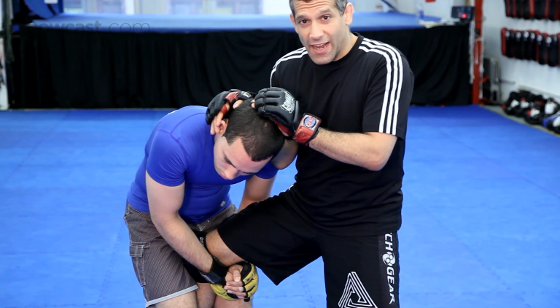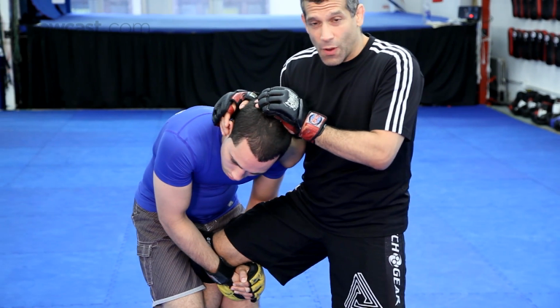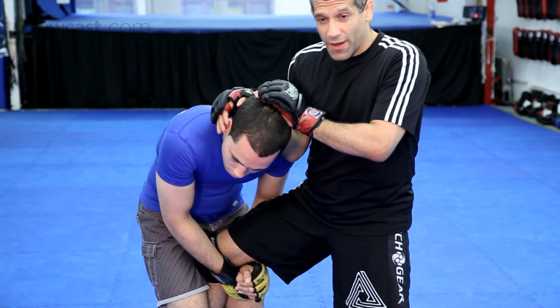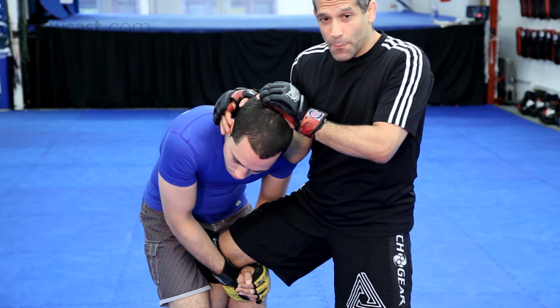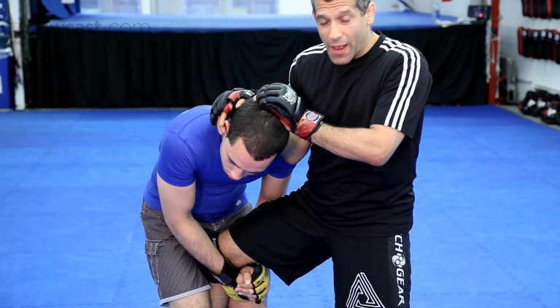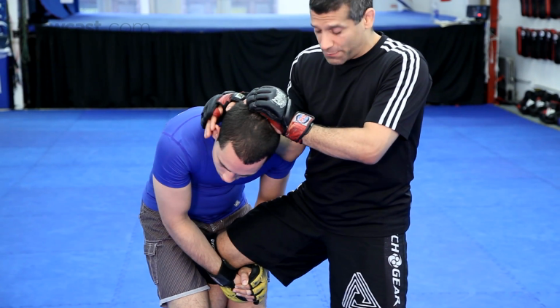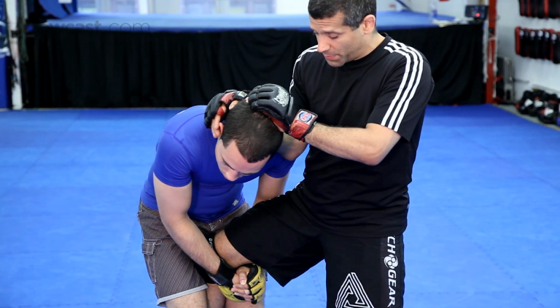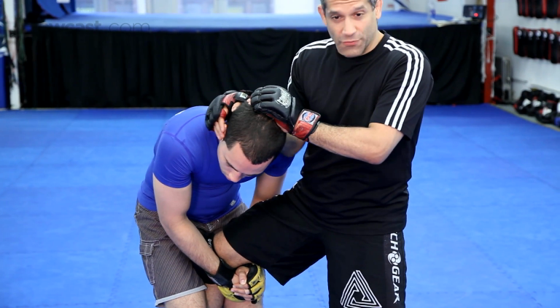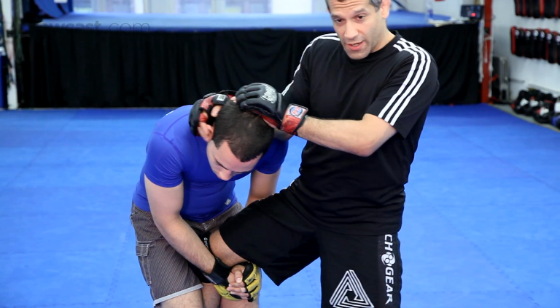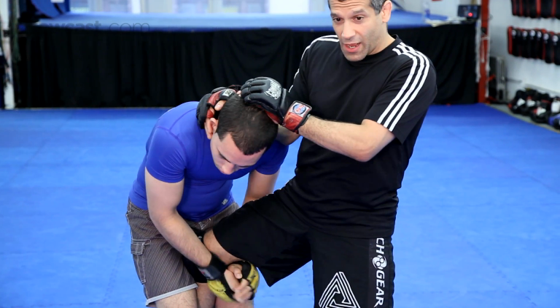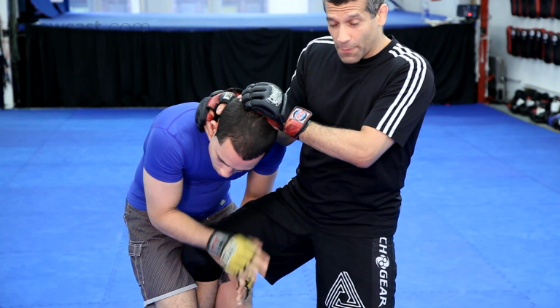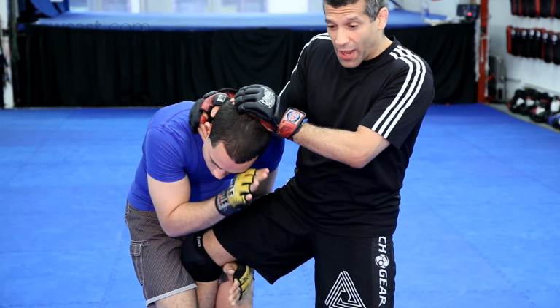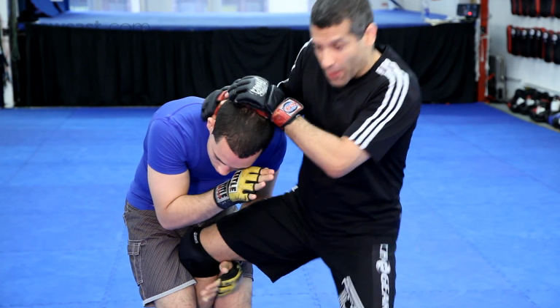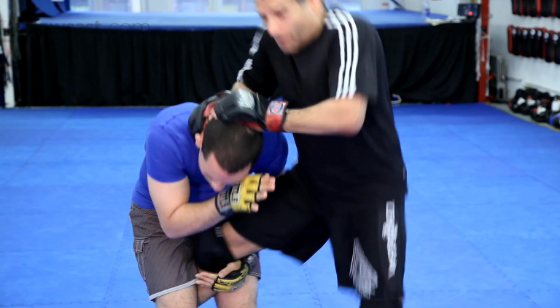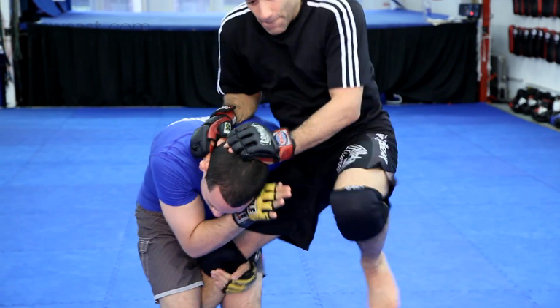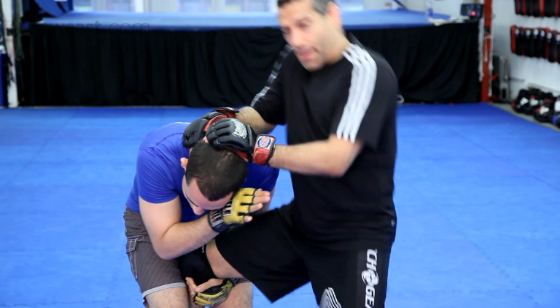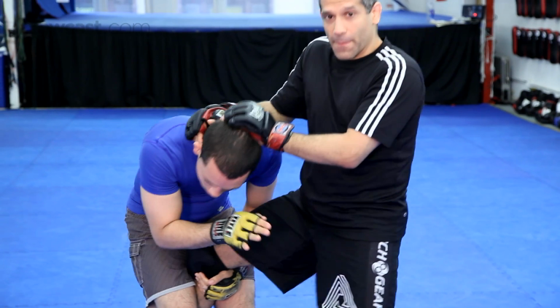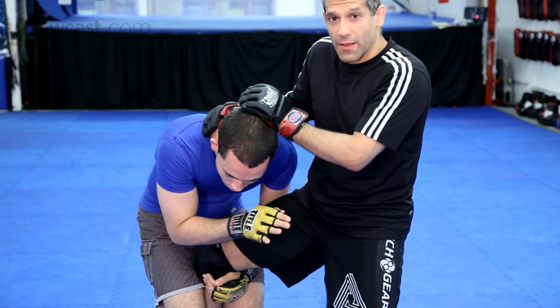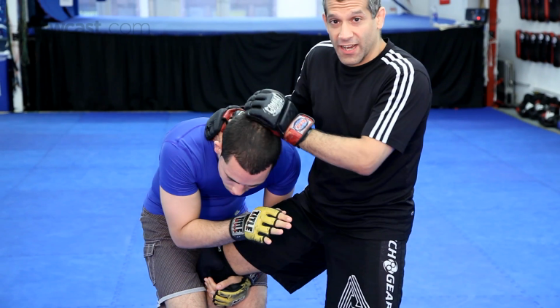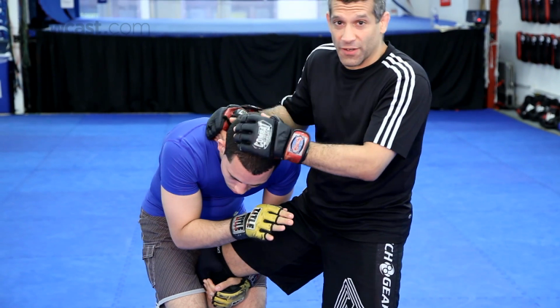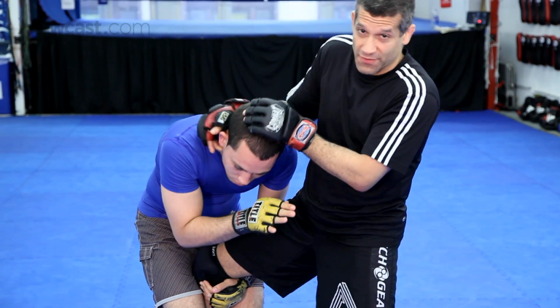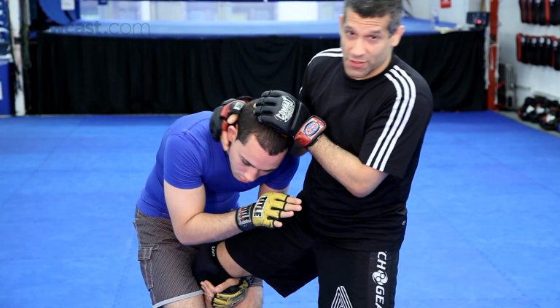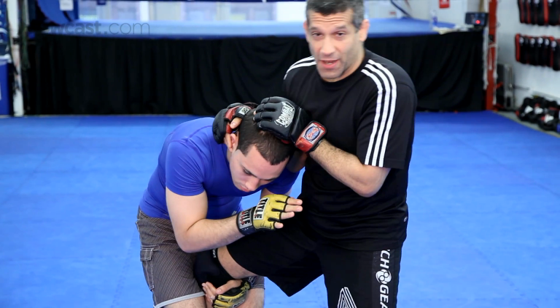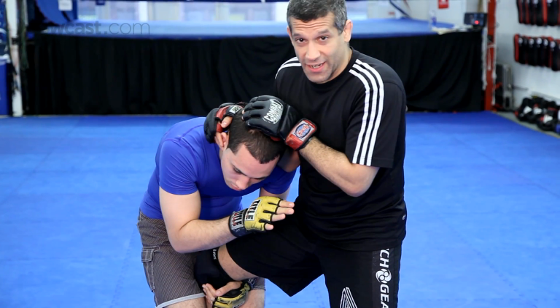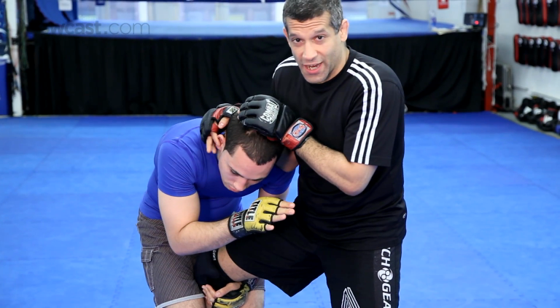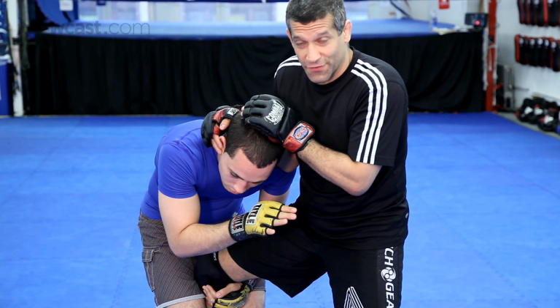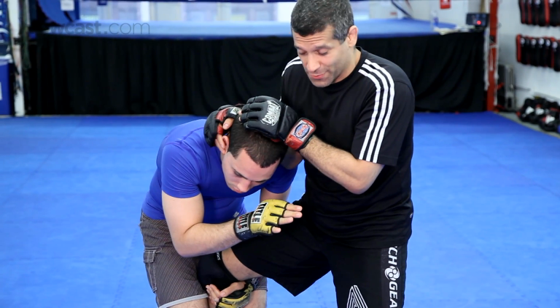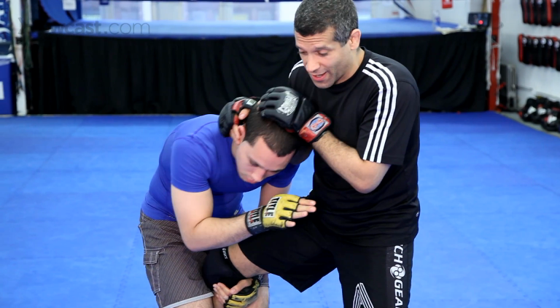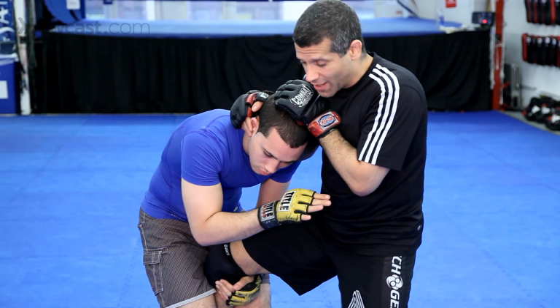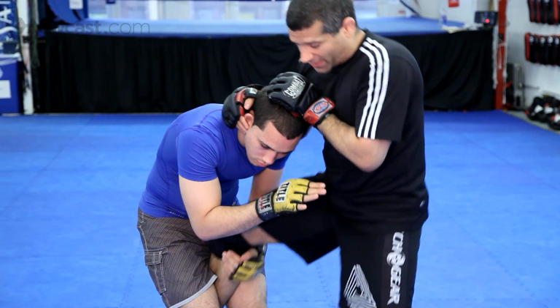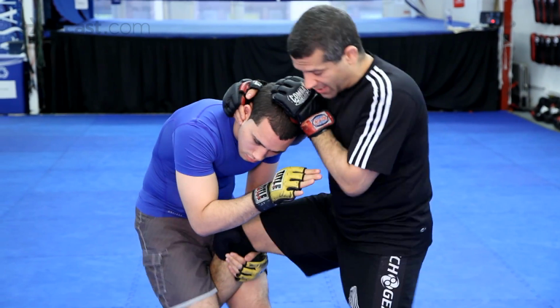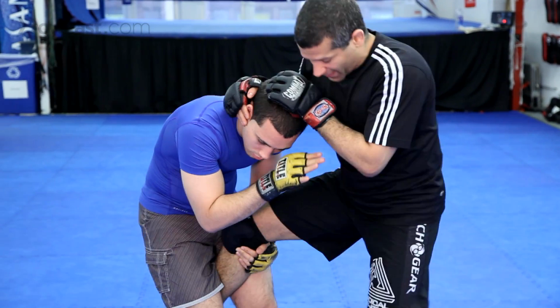Now I'm going to pop up — just be careful Chad — I'm going to pop up and hit him in the face. Of course I'm not going to hit Chad in the face right now, but that's the idea.